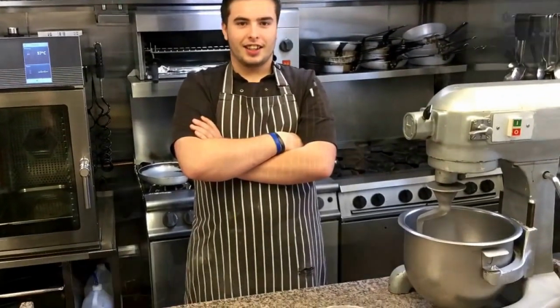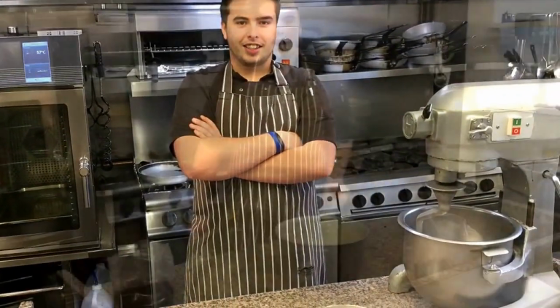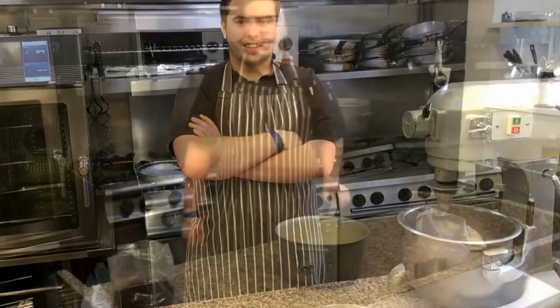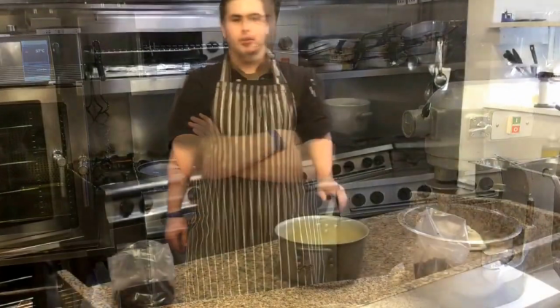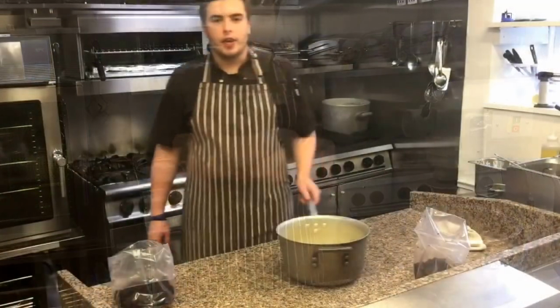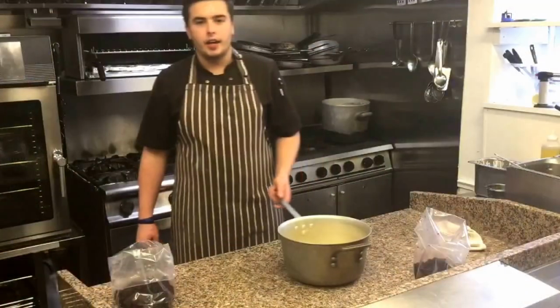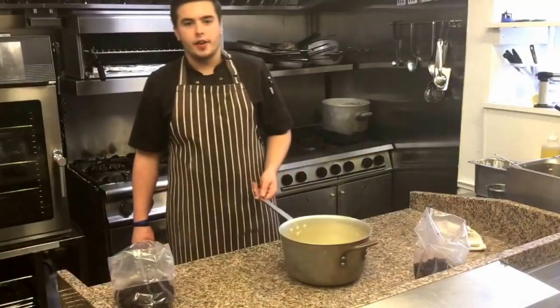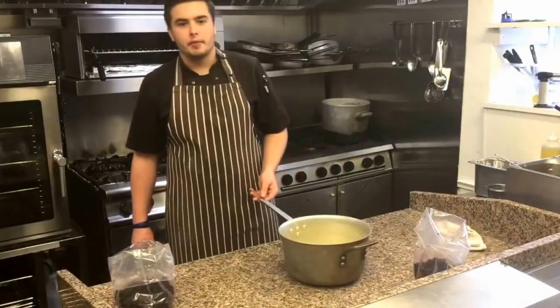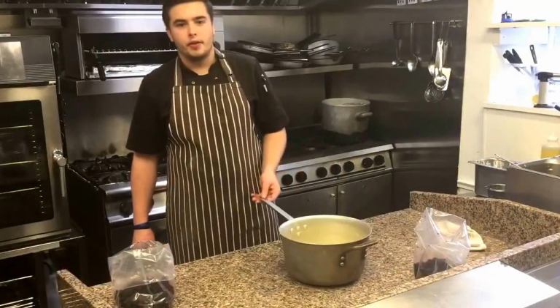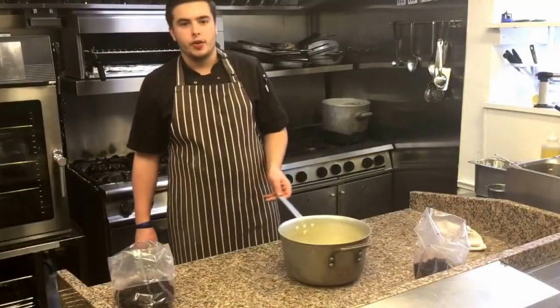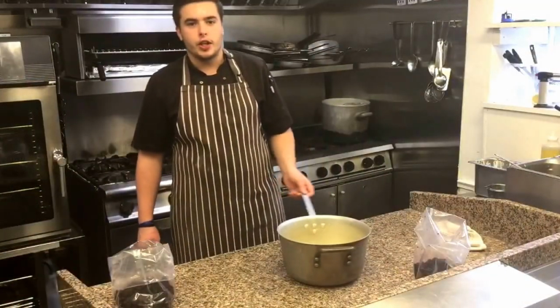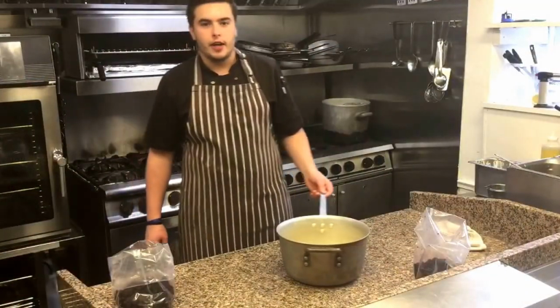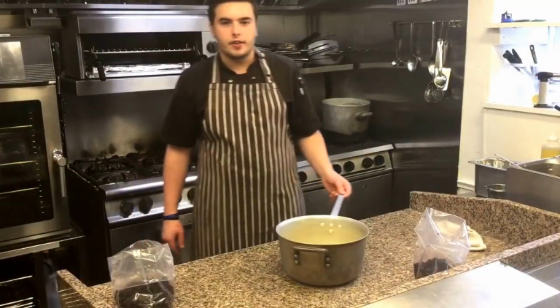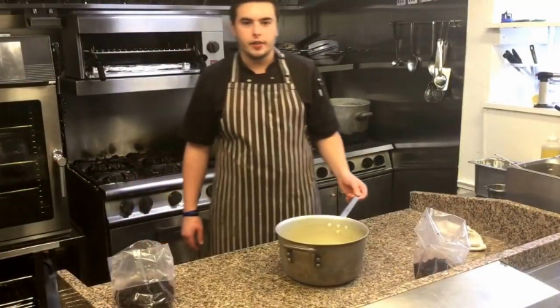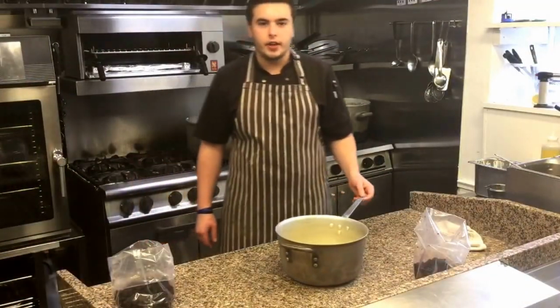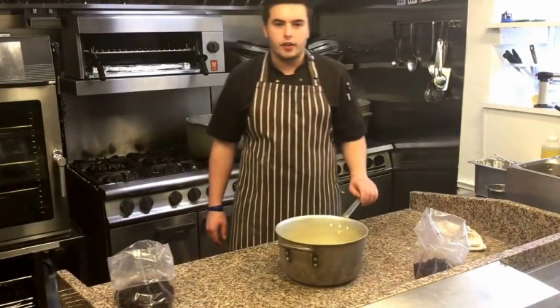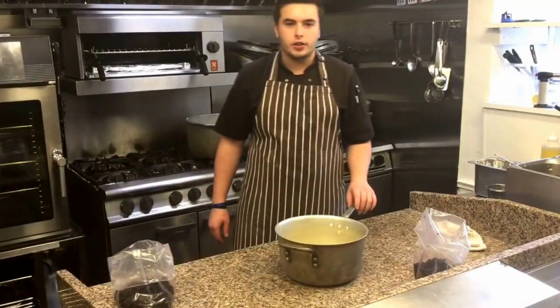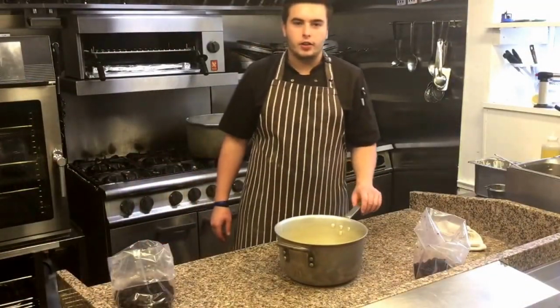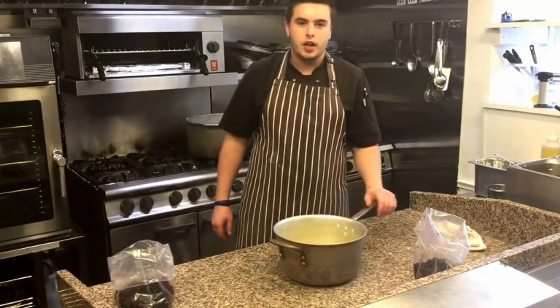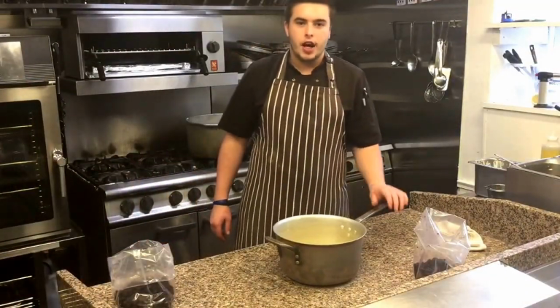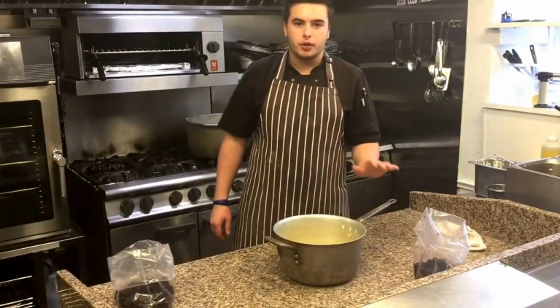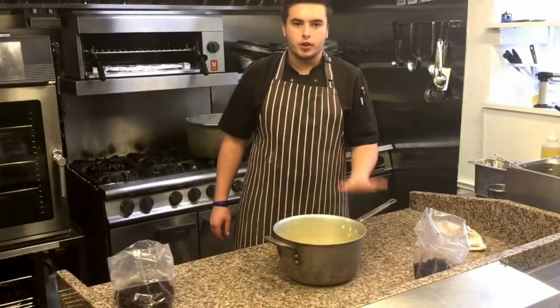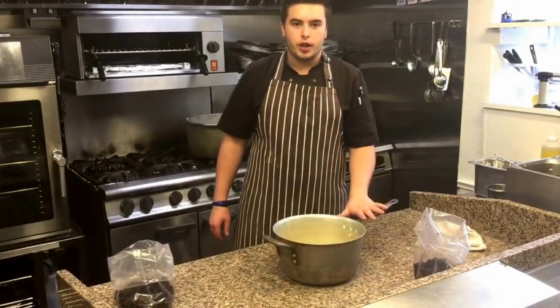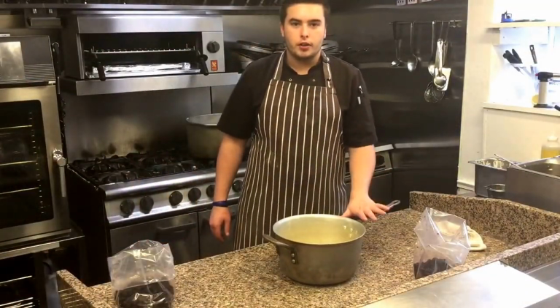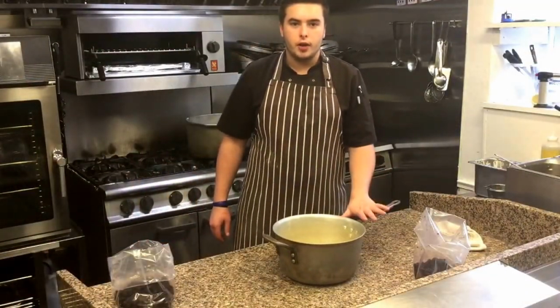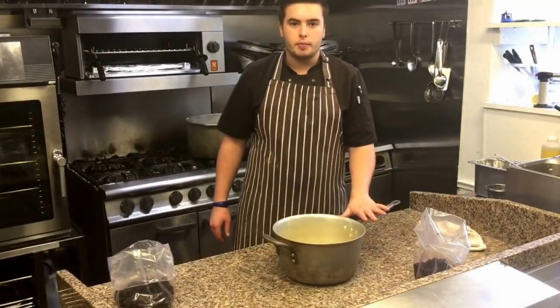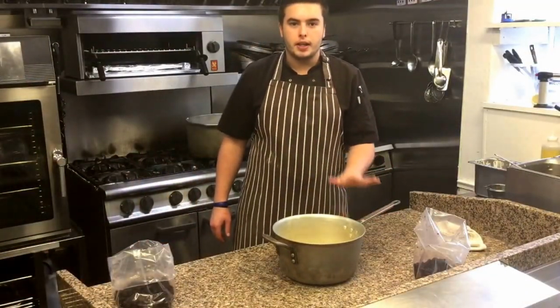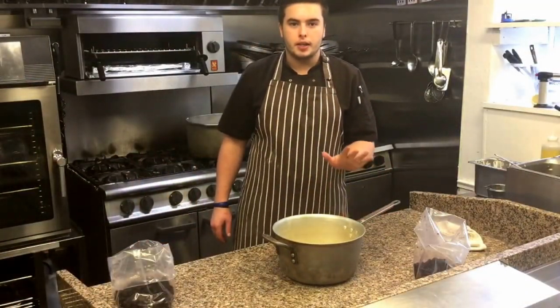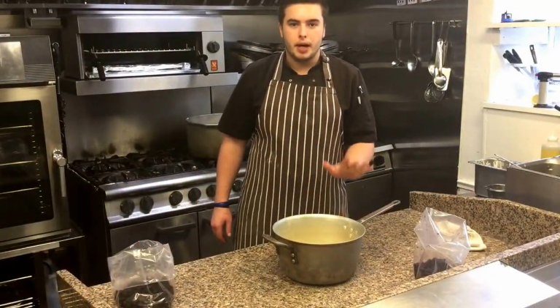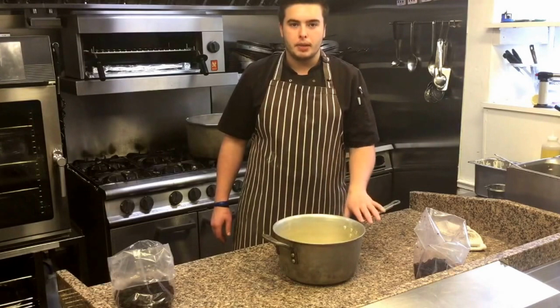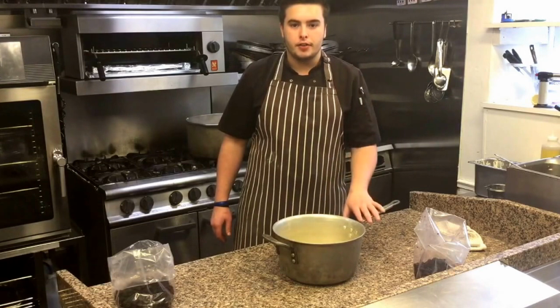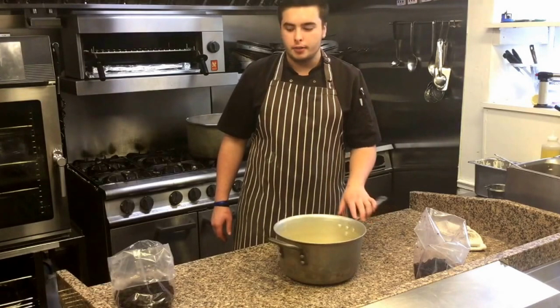Hi, I'm Ross Harris. I'm the sous chef at Tunnel O'Dell and Restaurant. I'm going to show you how to make bramble ice cream.